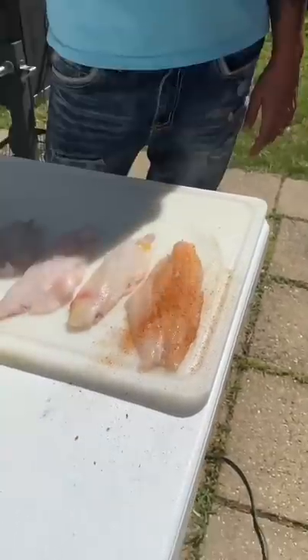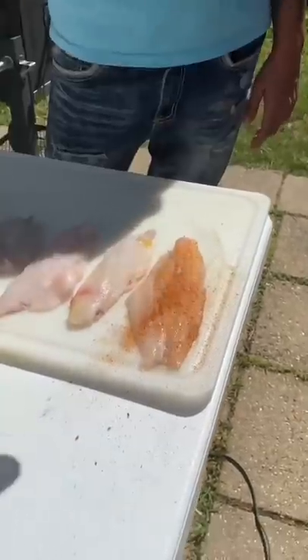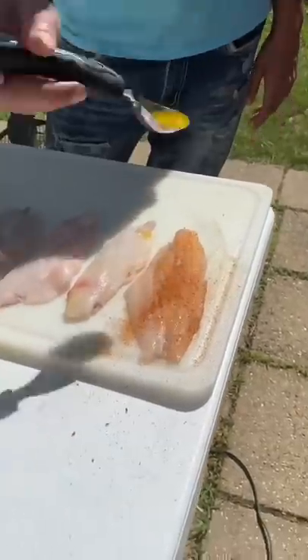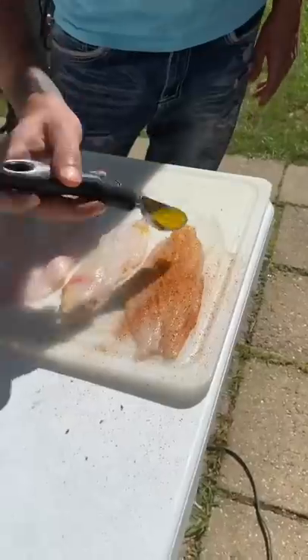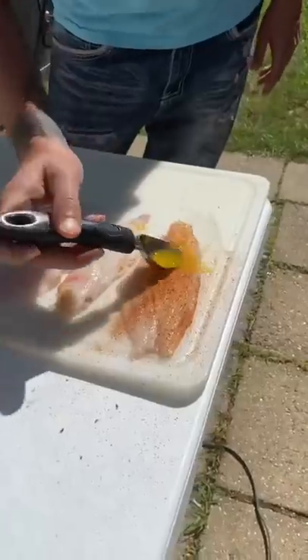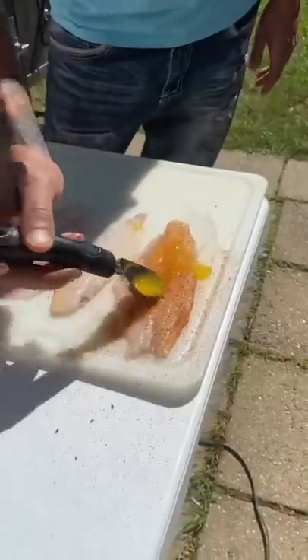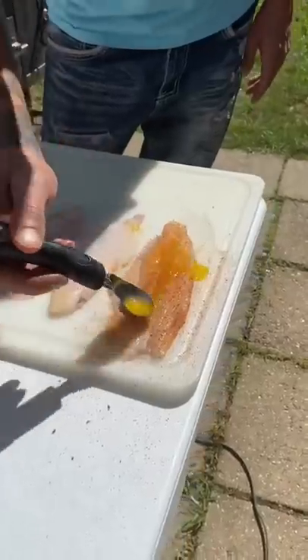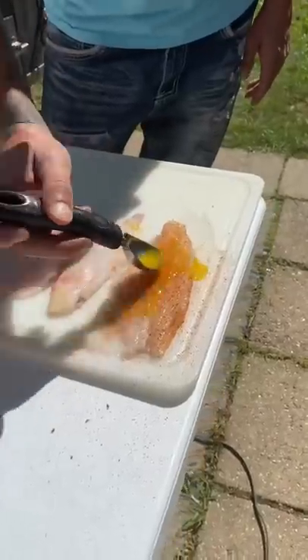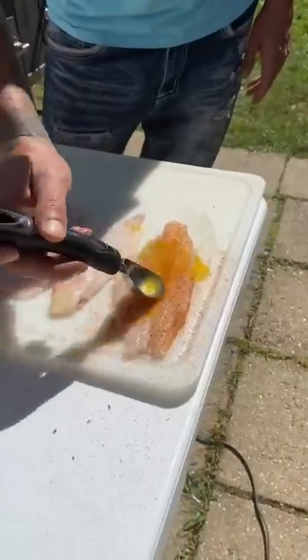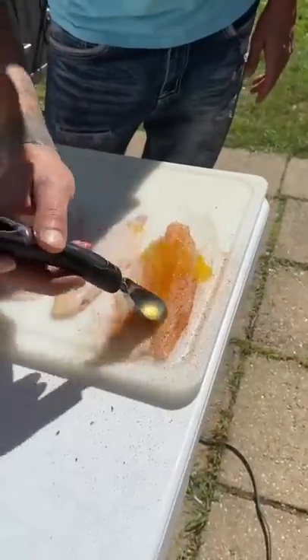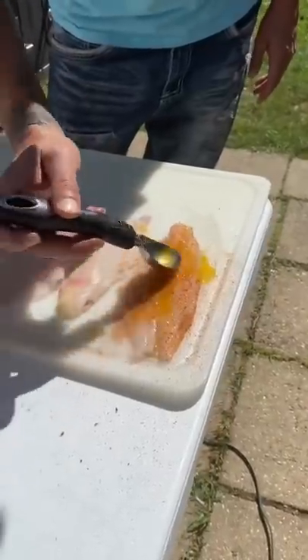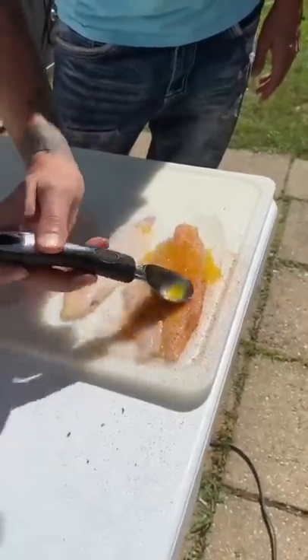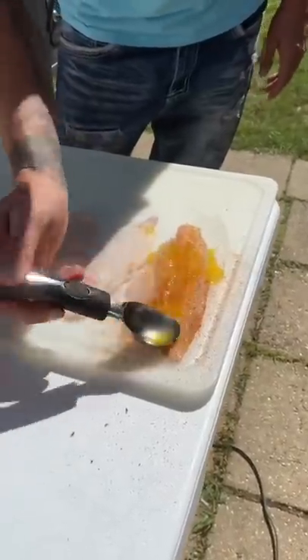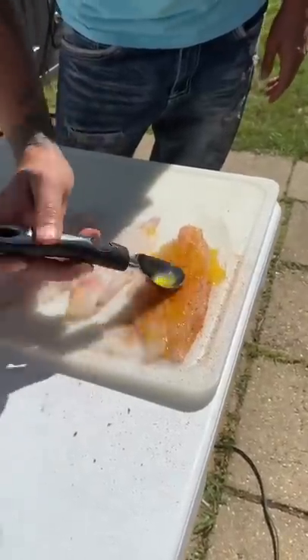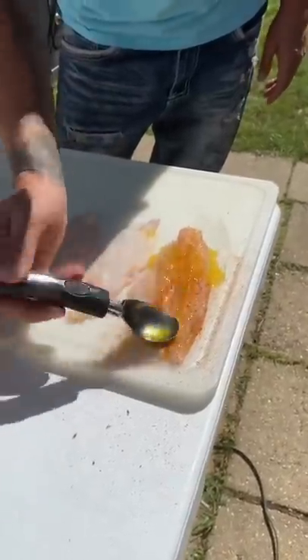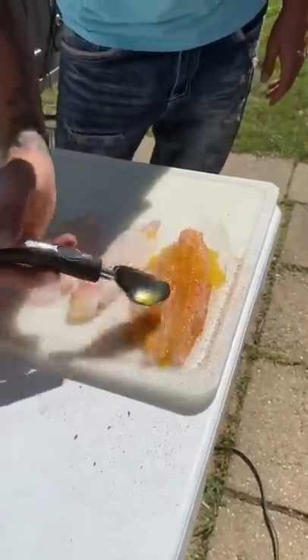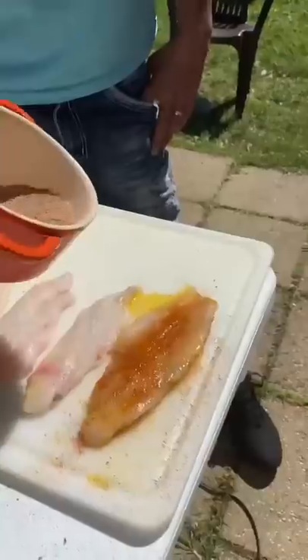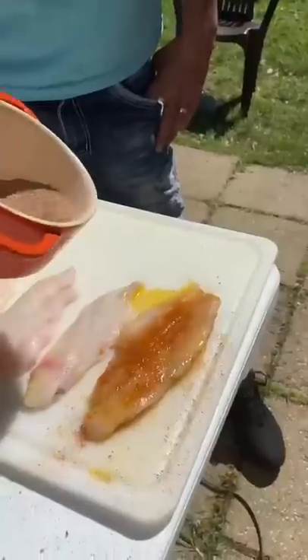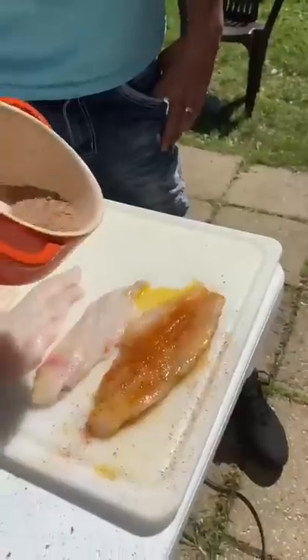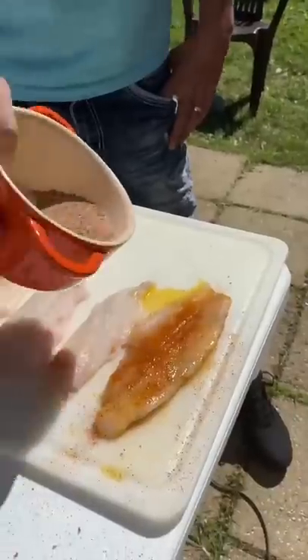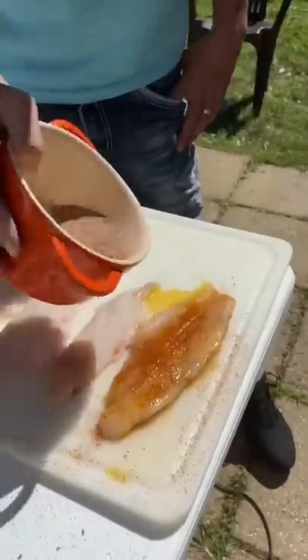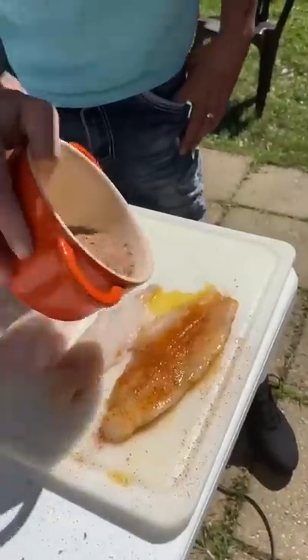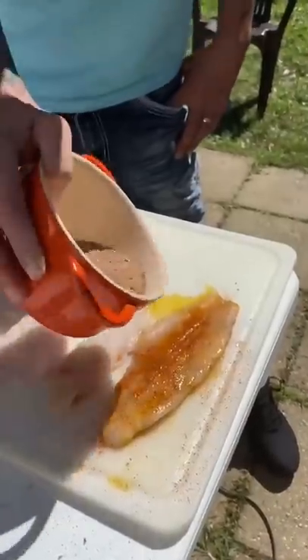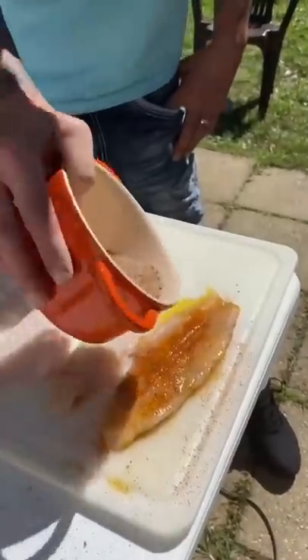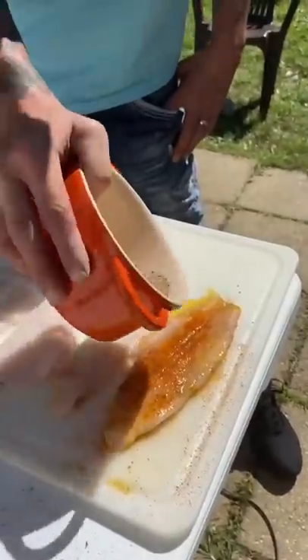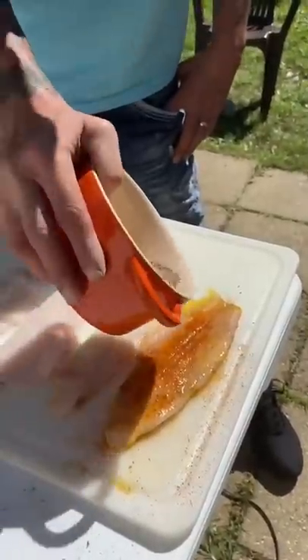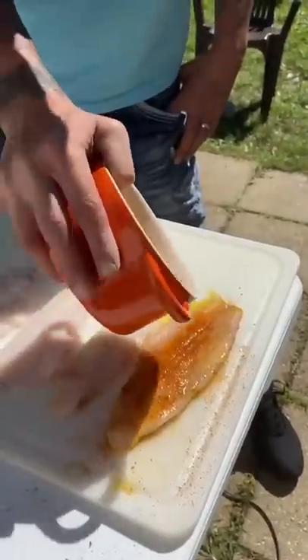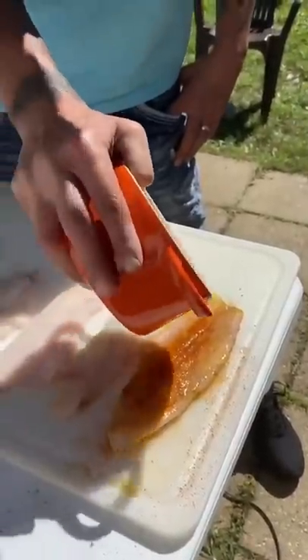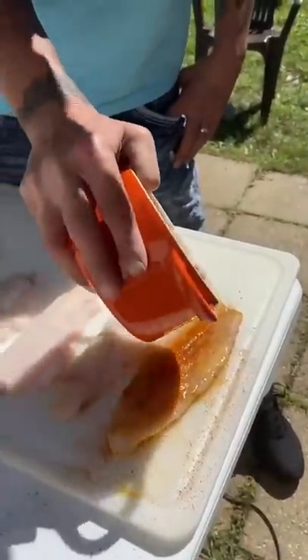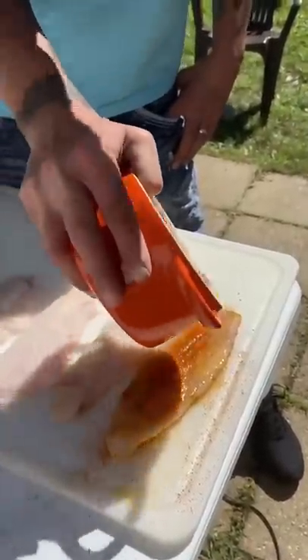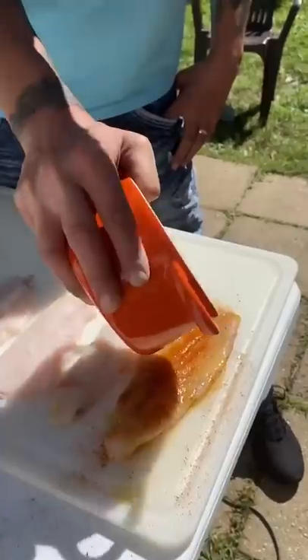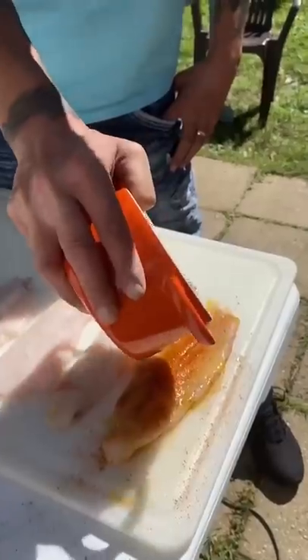Now I go with some butter, both sides. Now I go ahead and use my own blackened seasoning that I make.